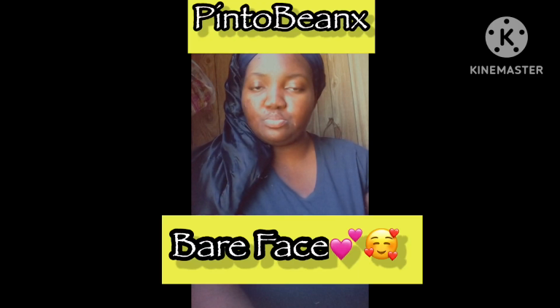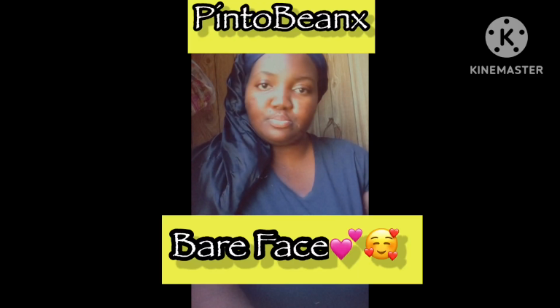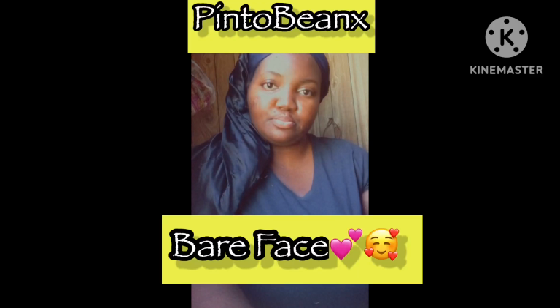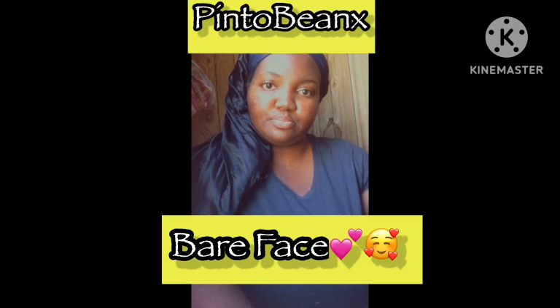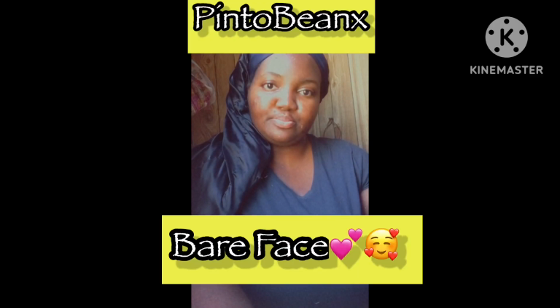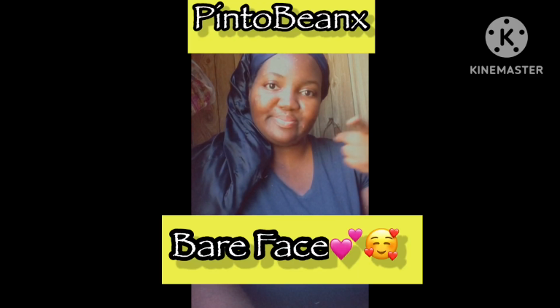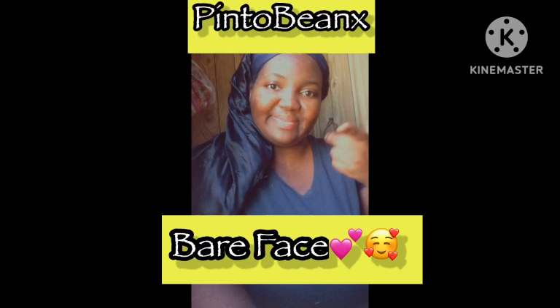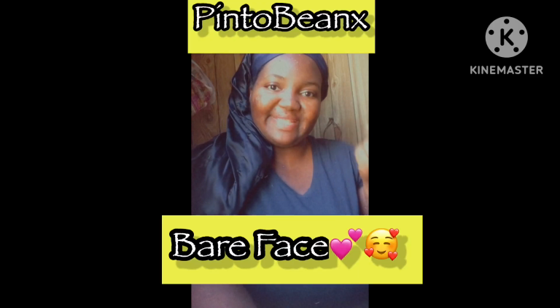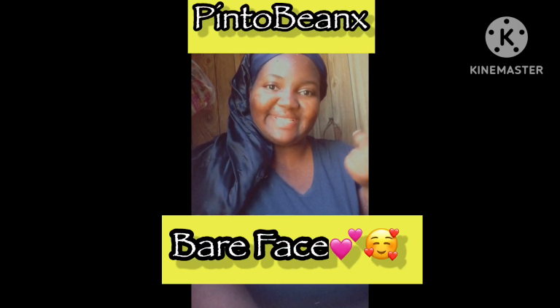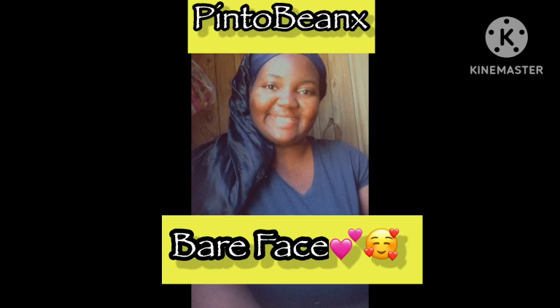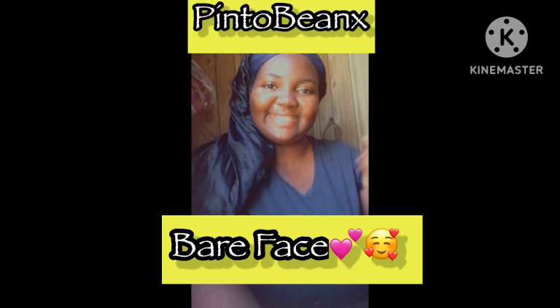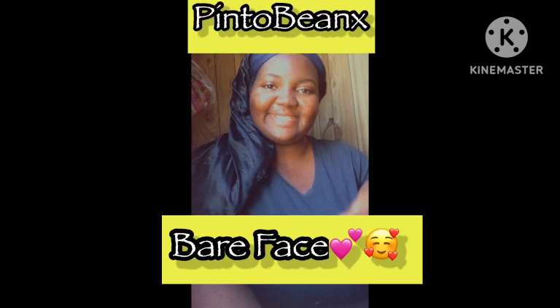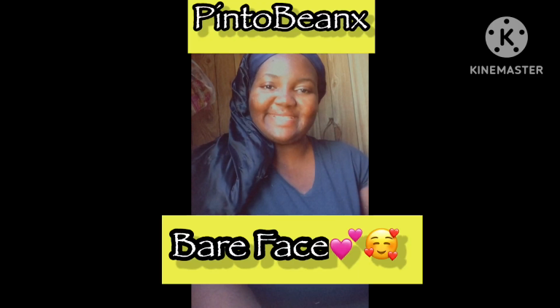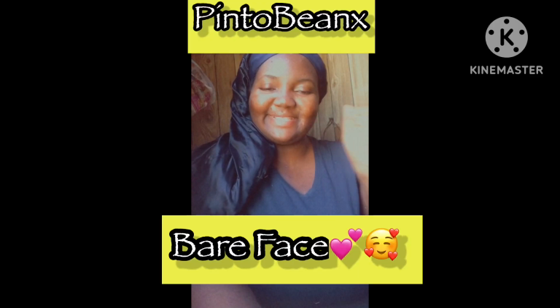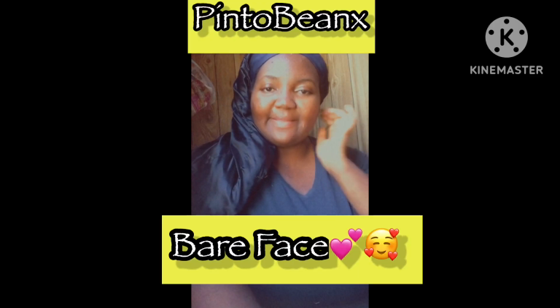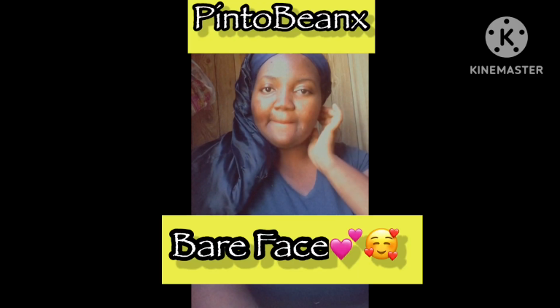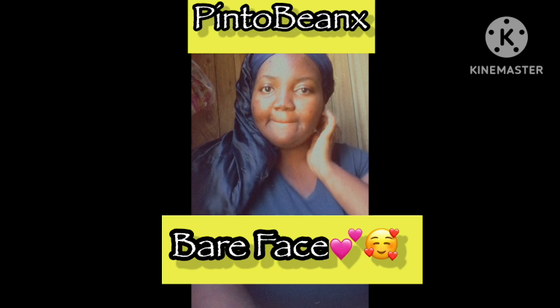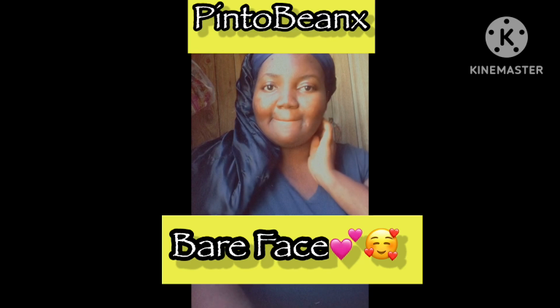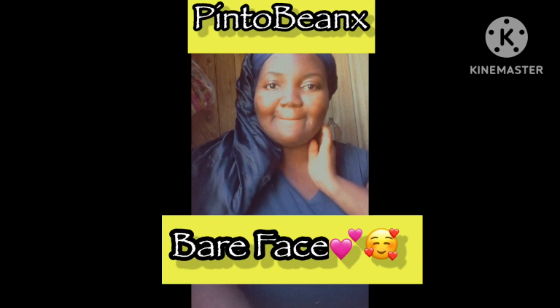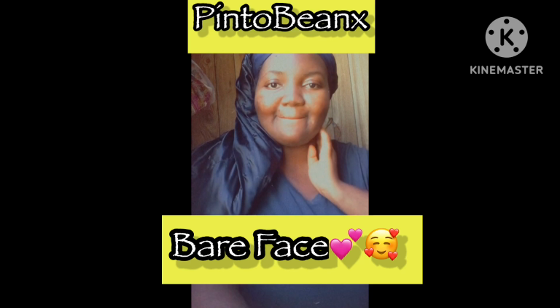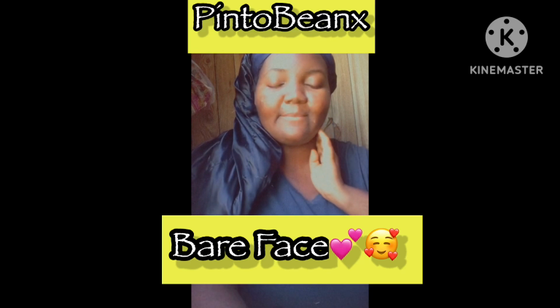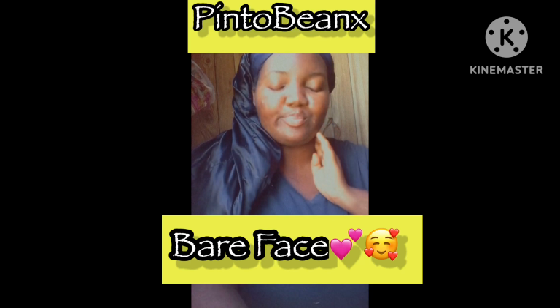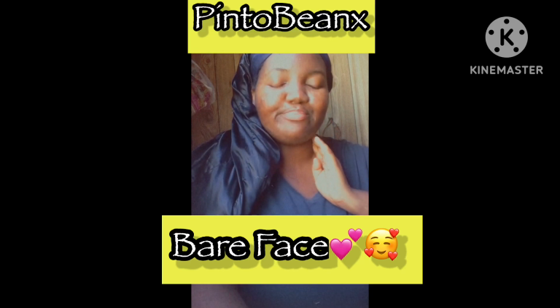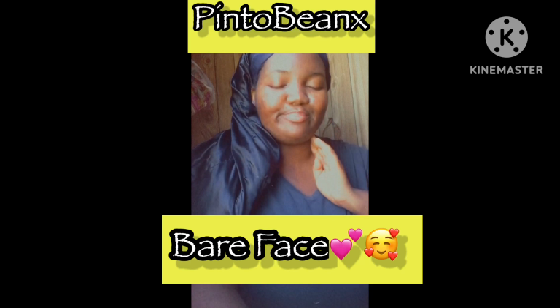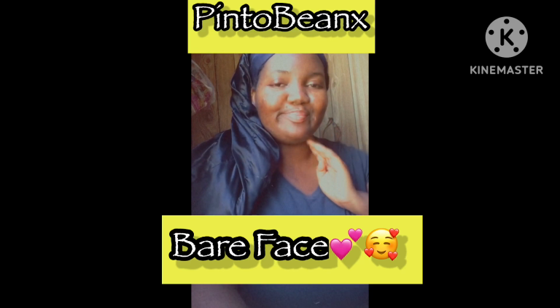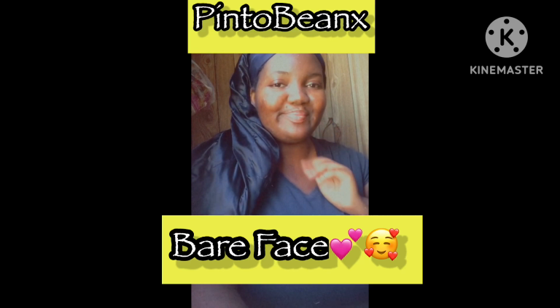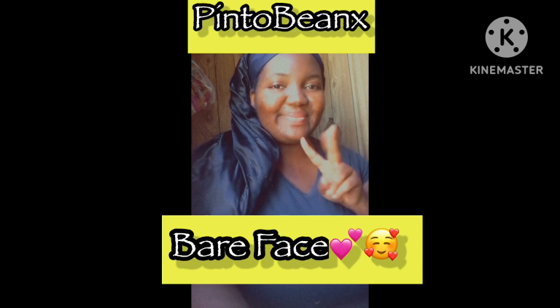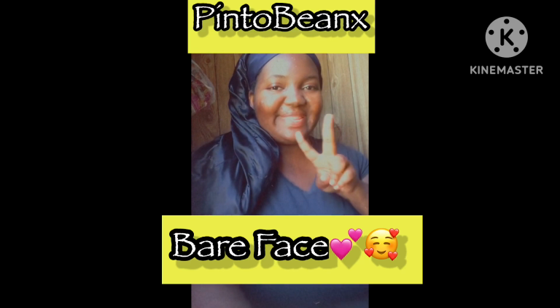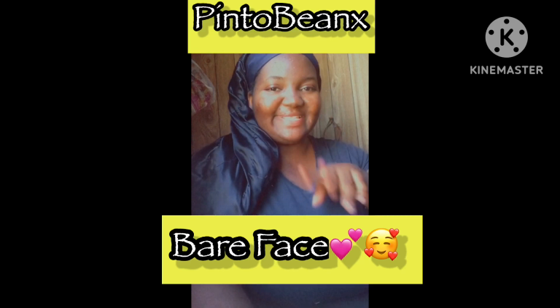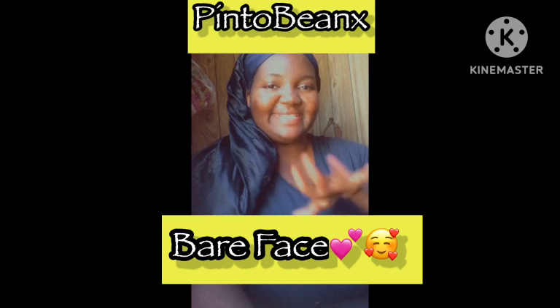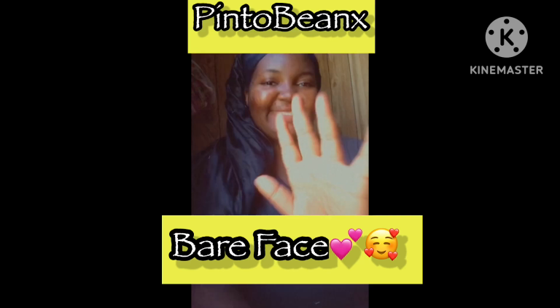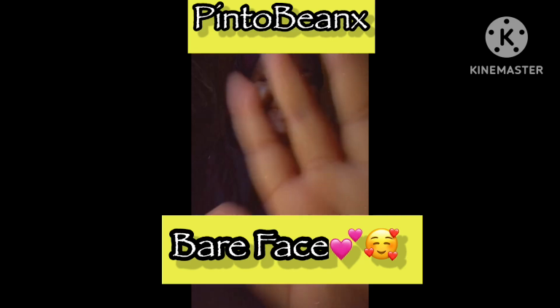Hello y'all. Look at me — look at my bare face. Check me out. Today we're going to do some makeup, so let's get into it.